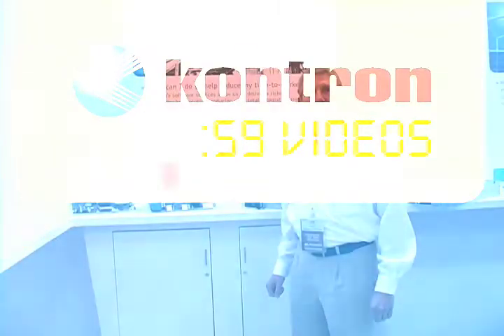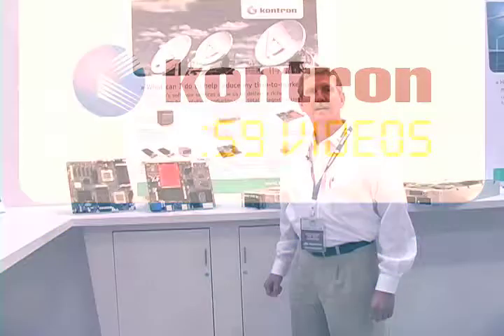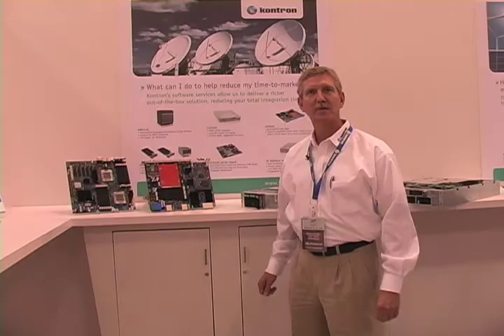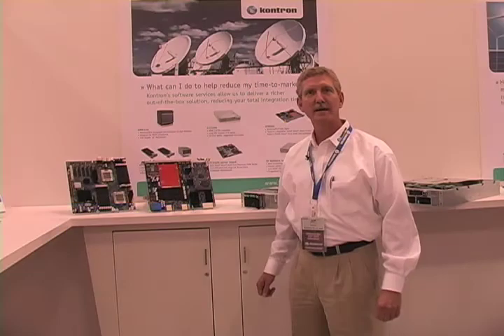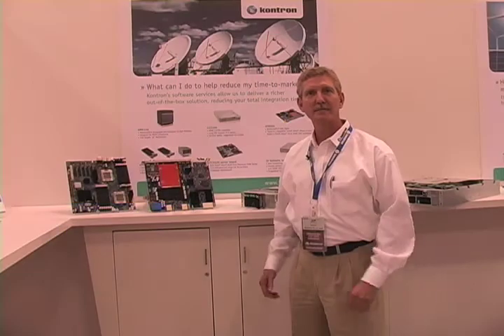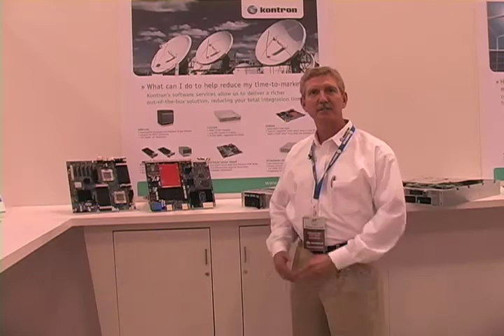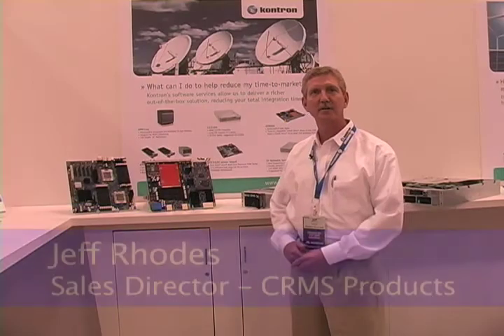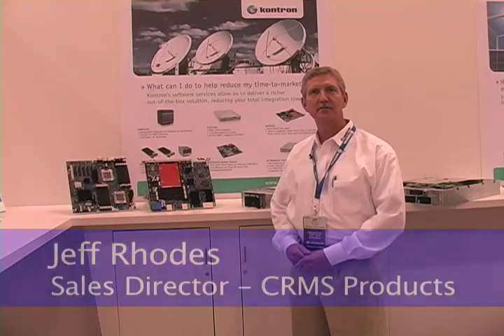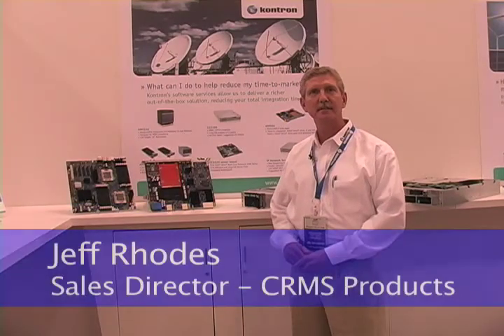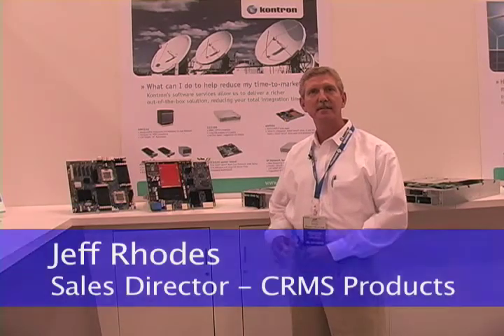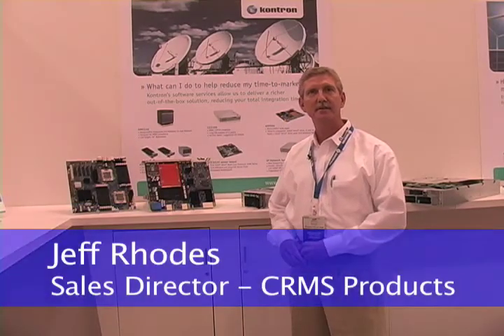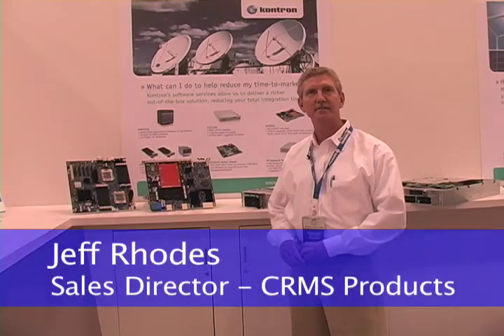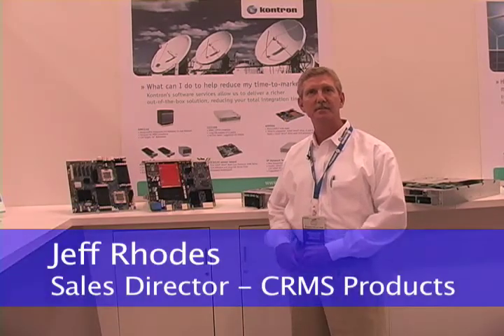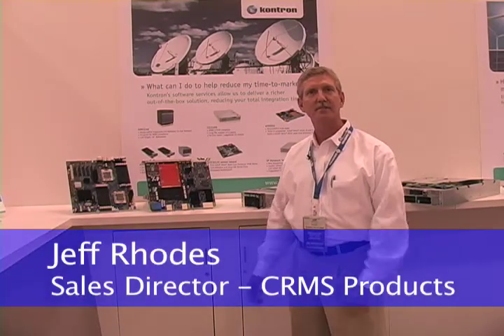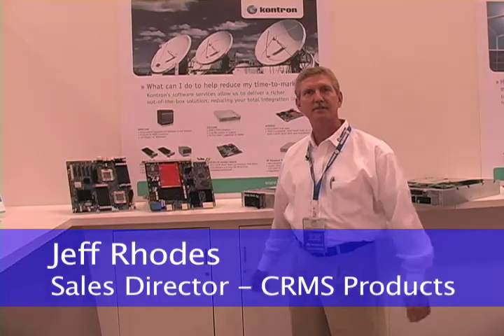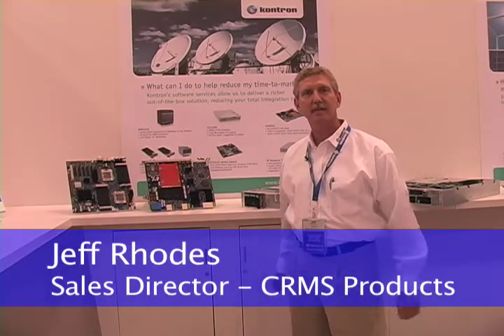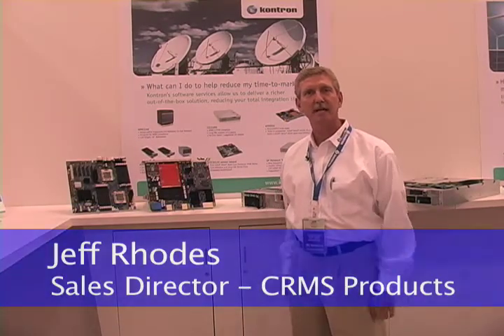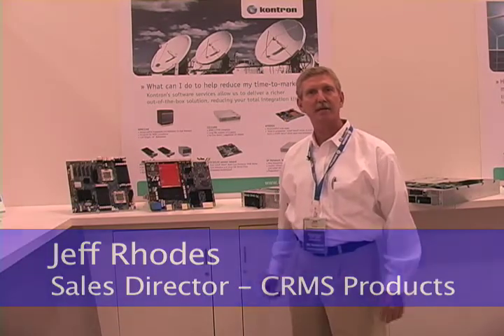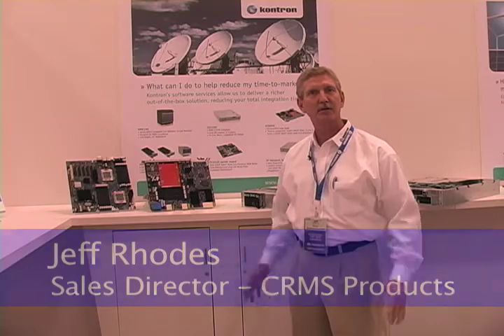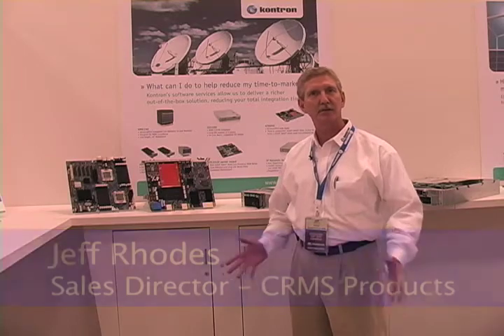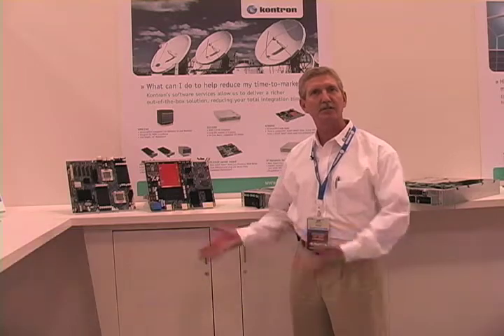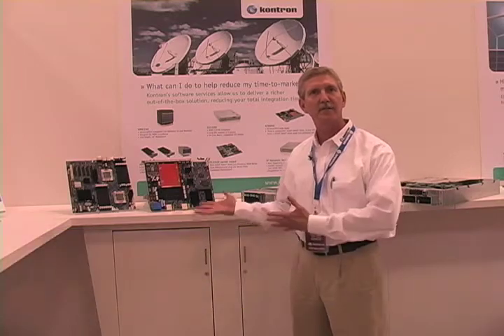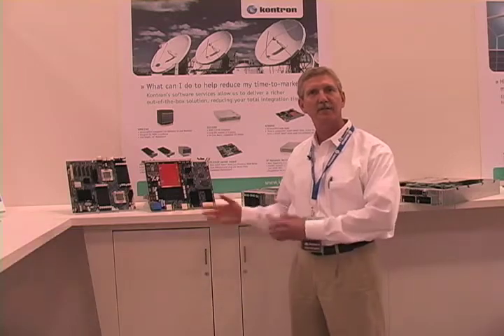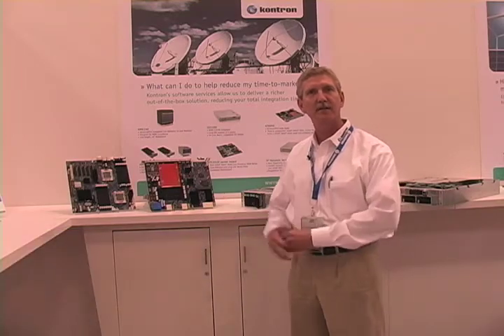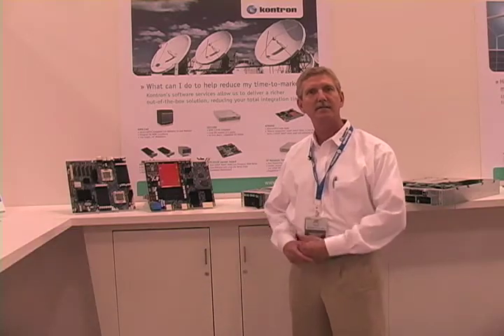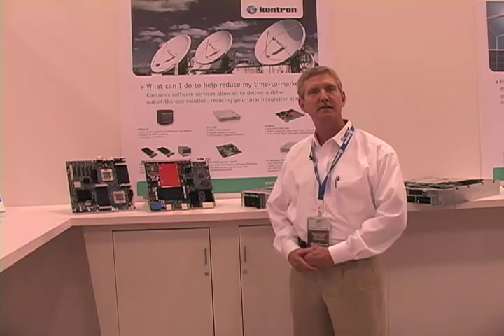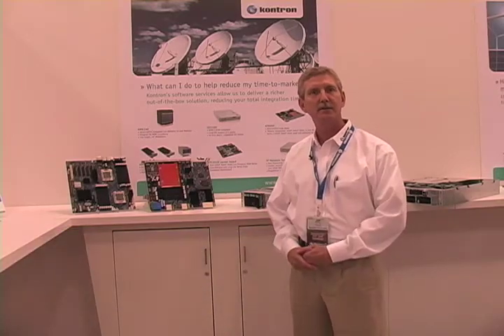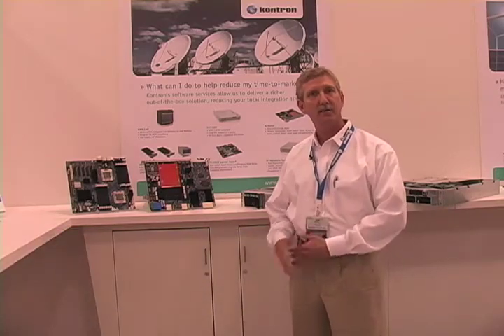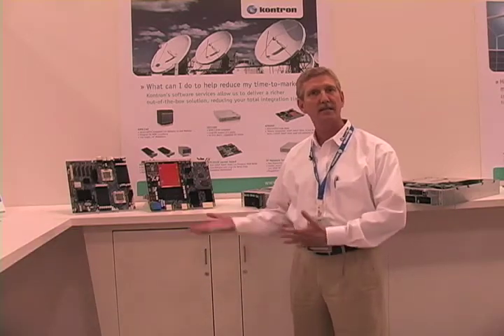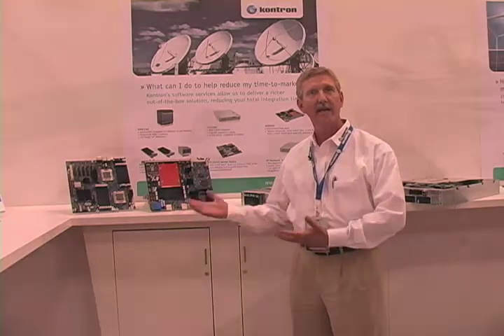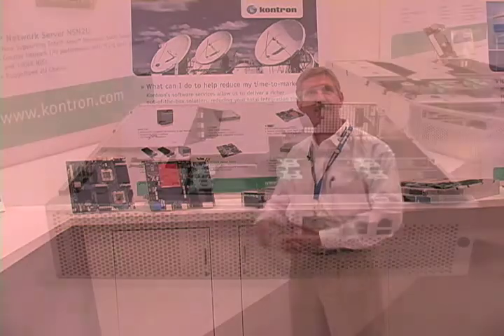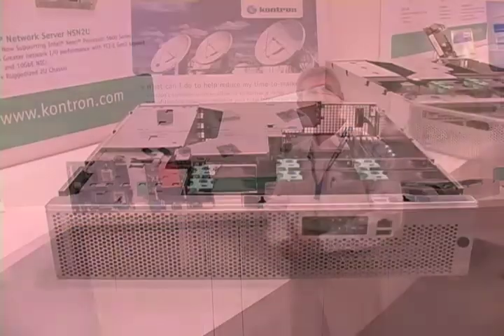Hello, my name is Jeff Rhodes. I'm at the Embedded System Conference, and I'm going to talk to you about the various new products we have at Contron.